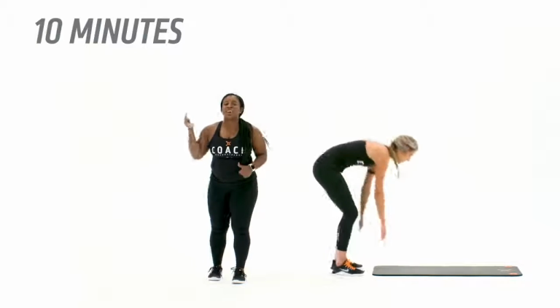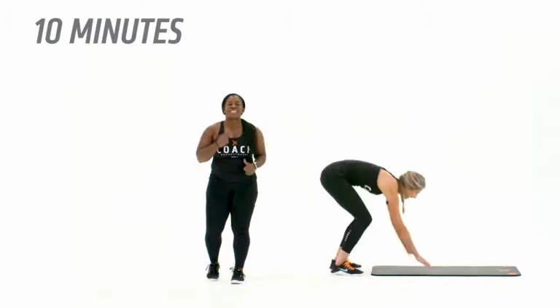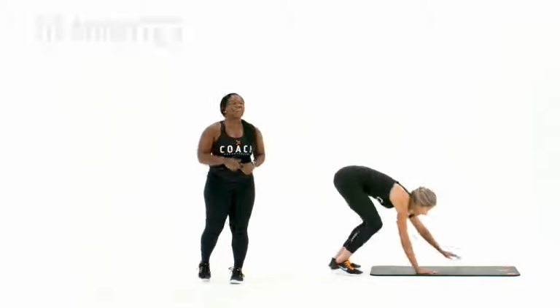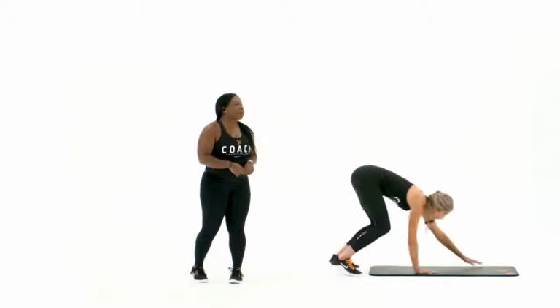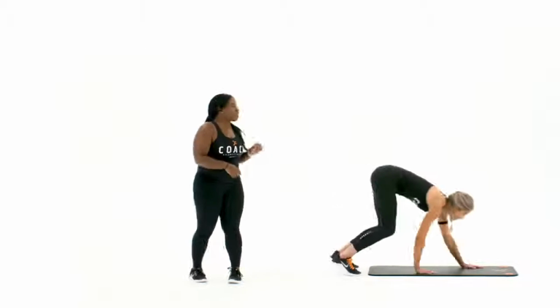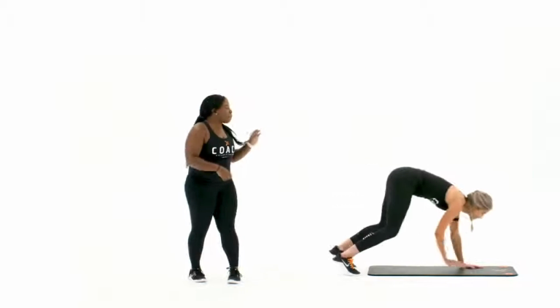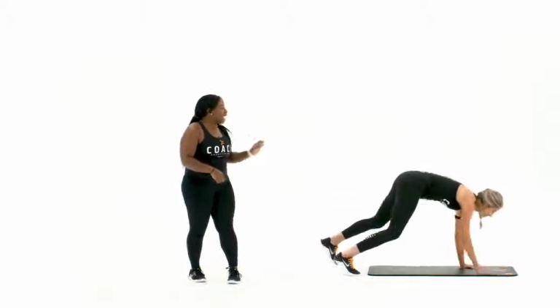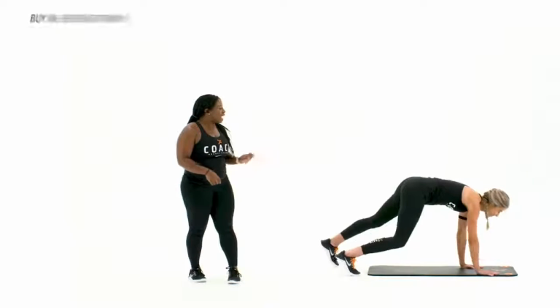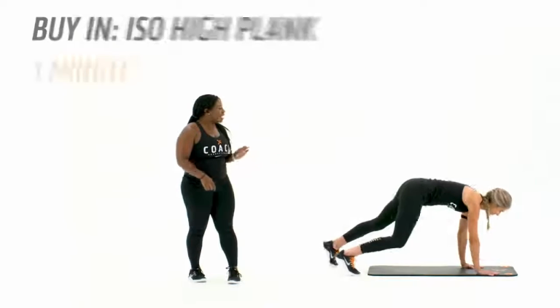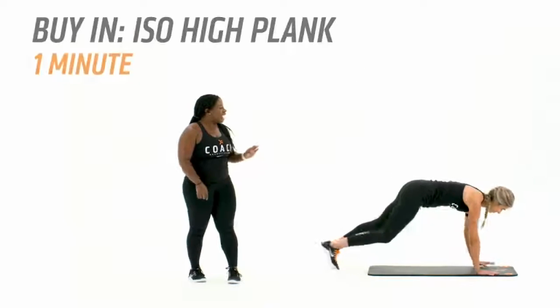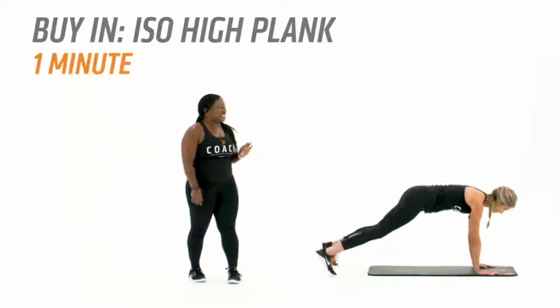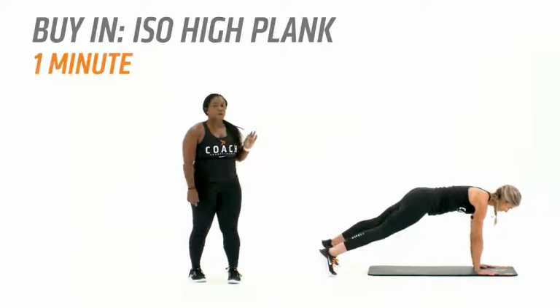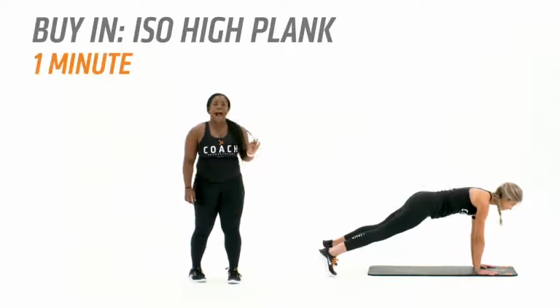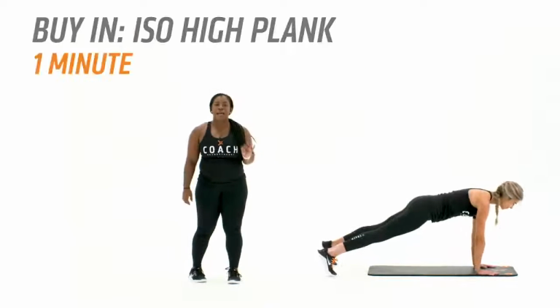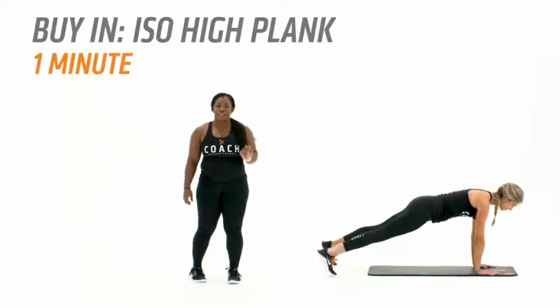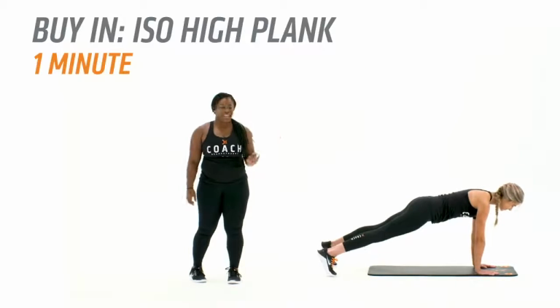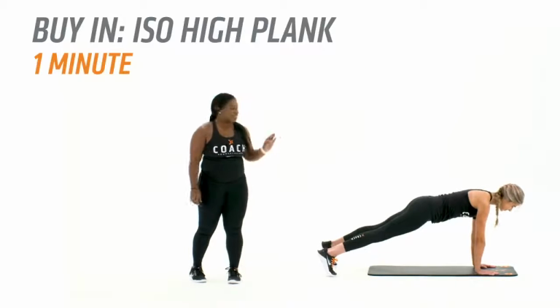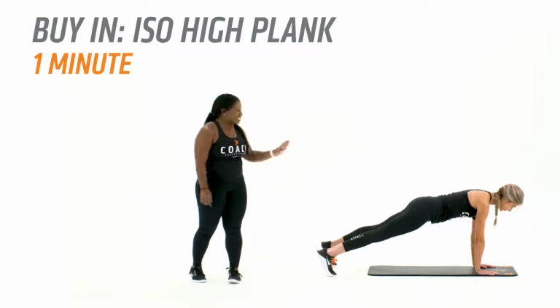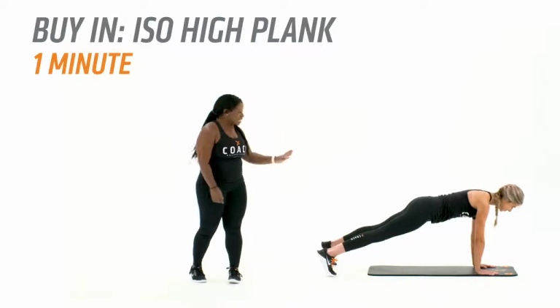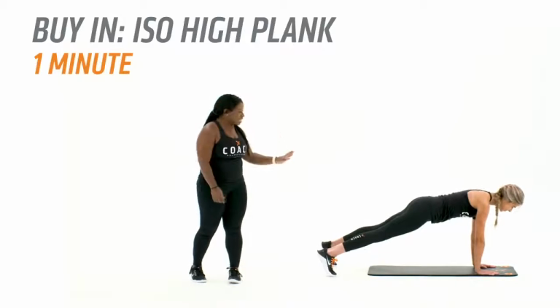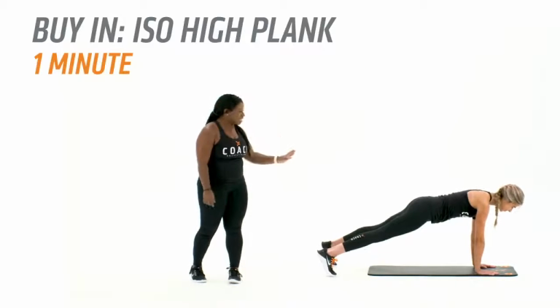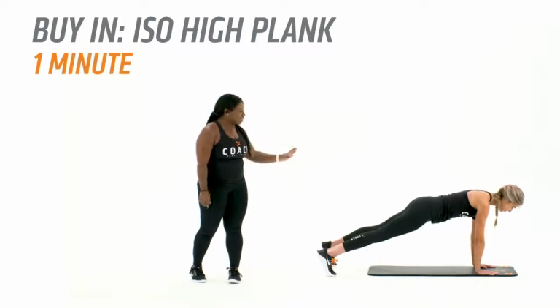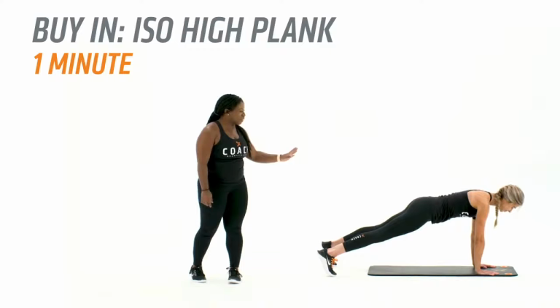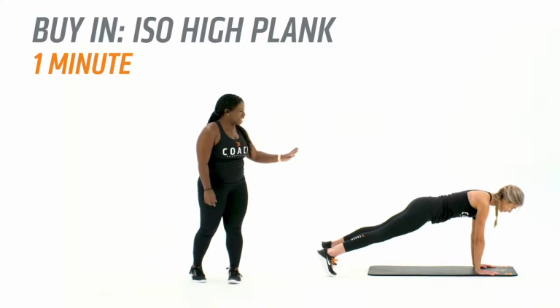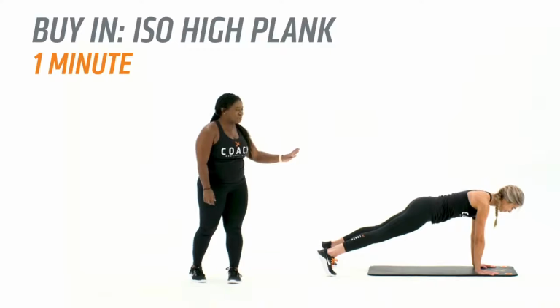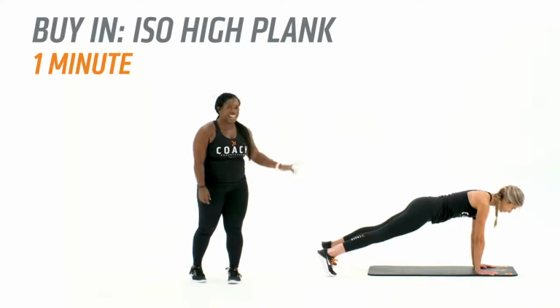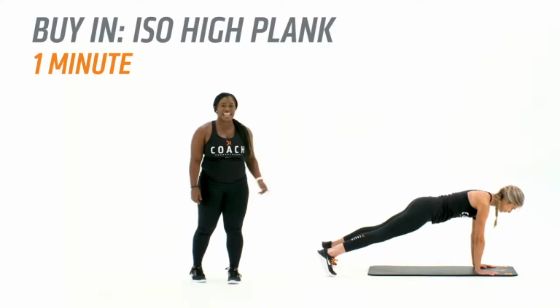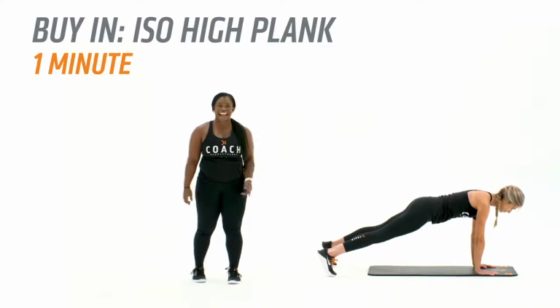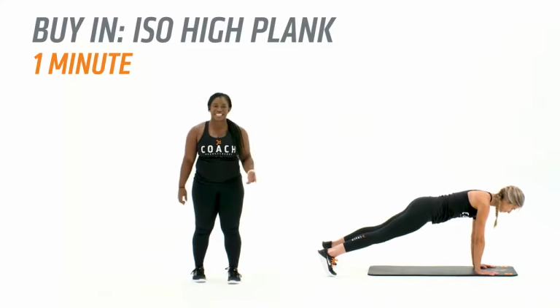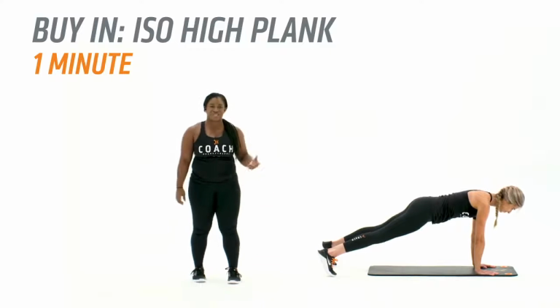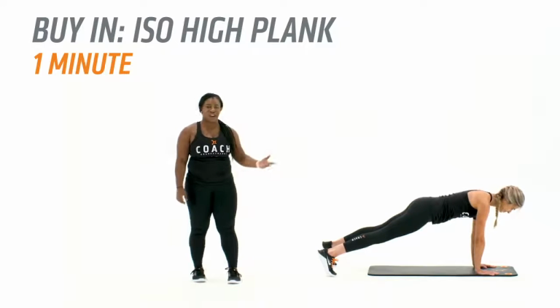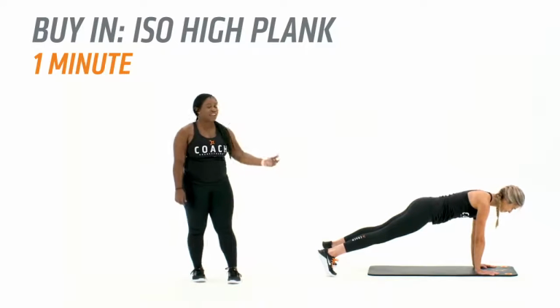Starting off with a buy-in ISO high plank for 60 seconds, holding that plank nice and strong.